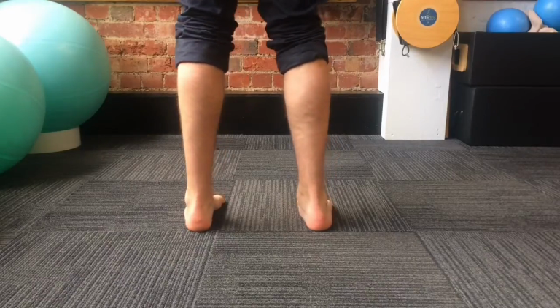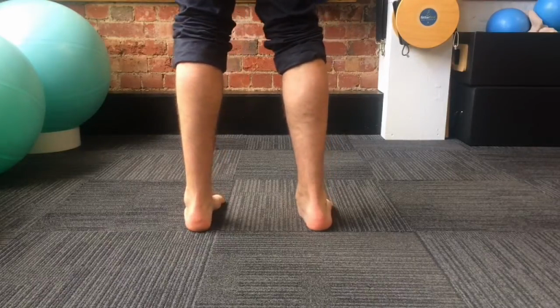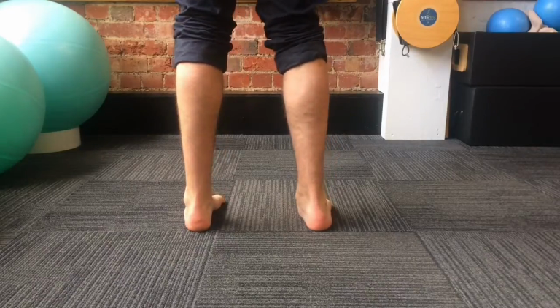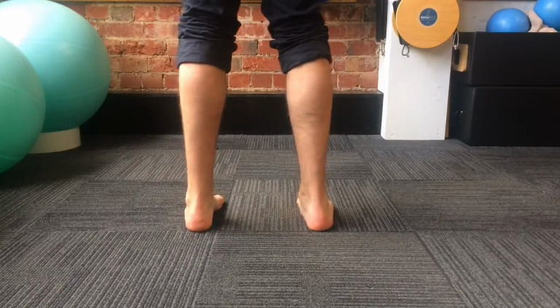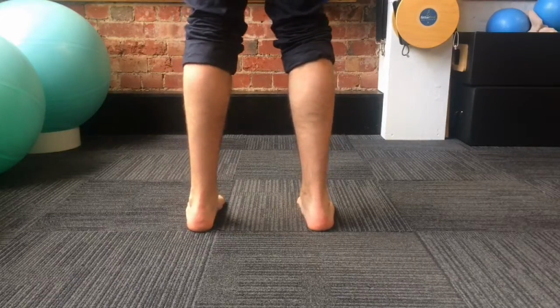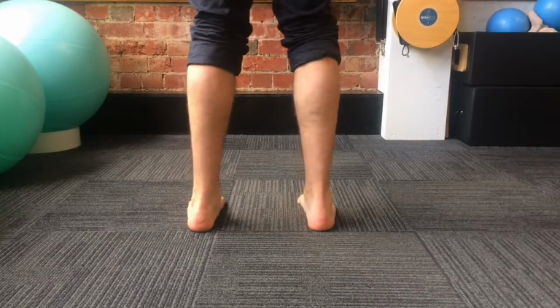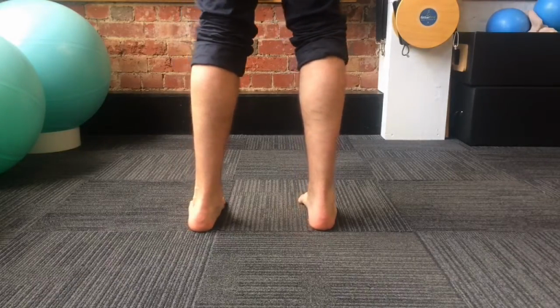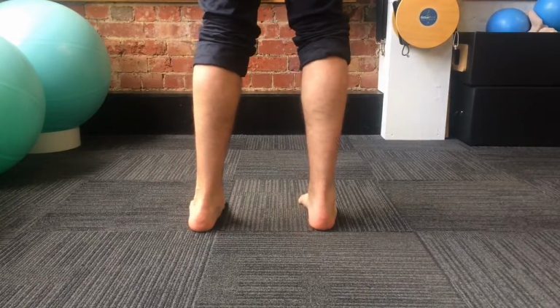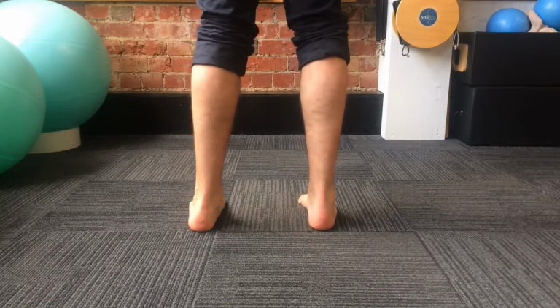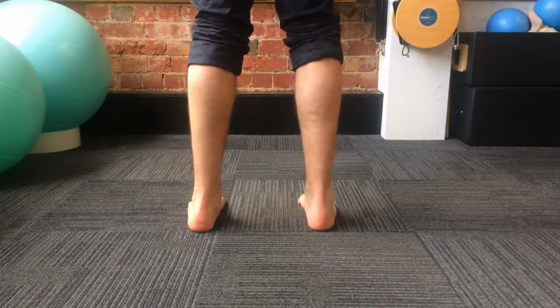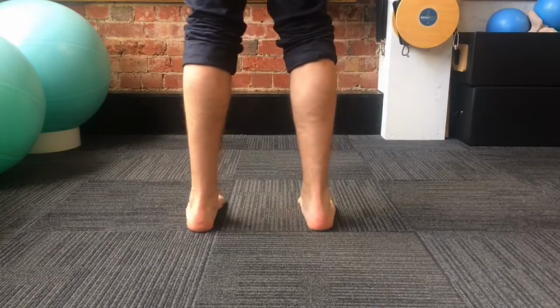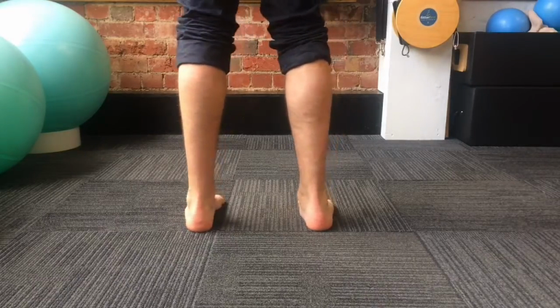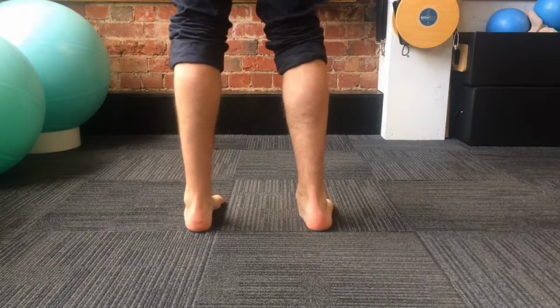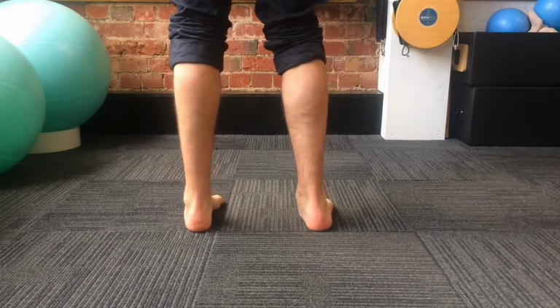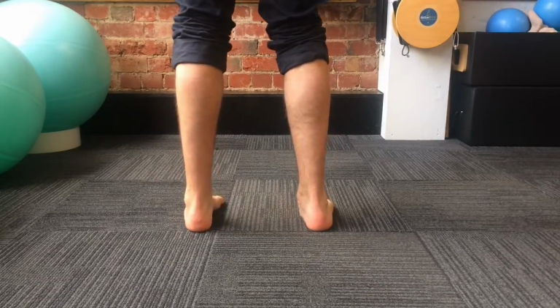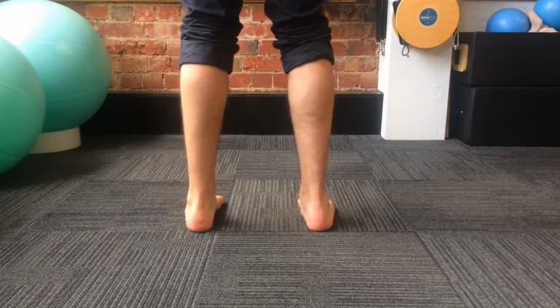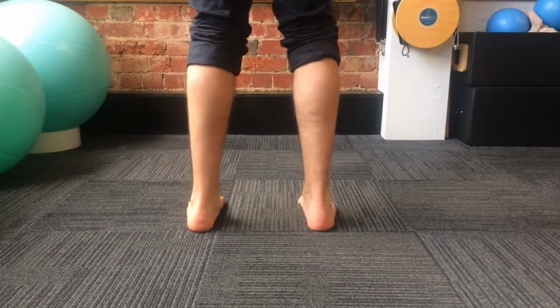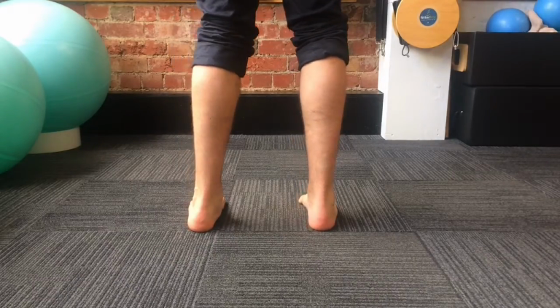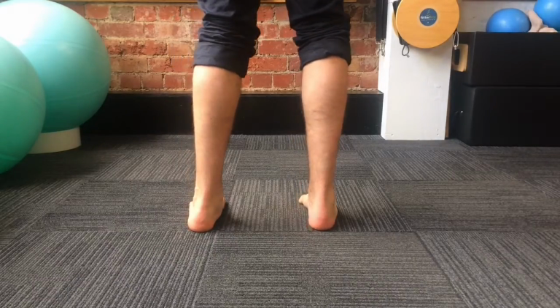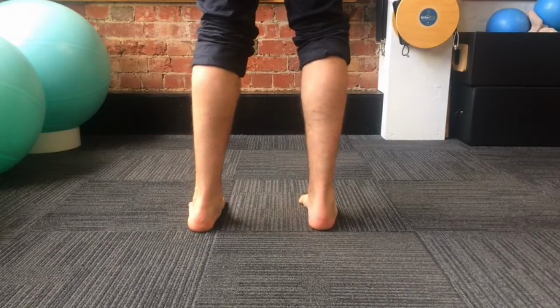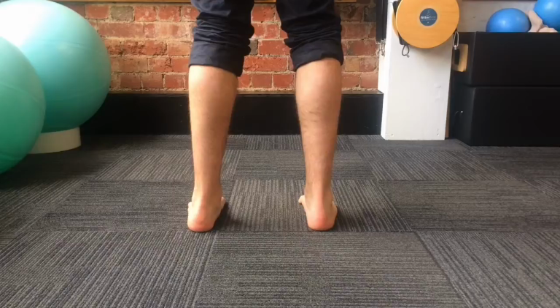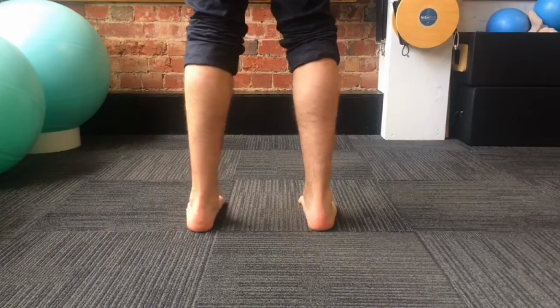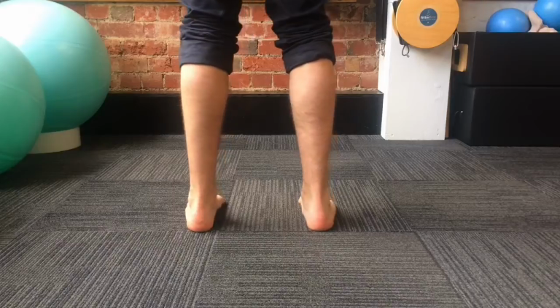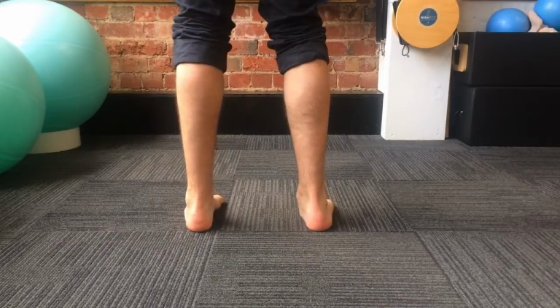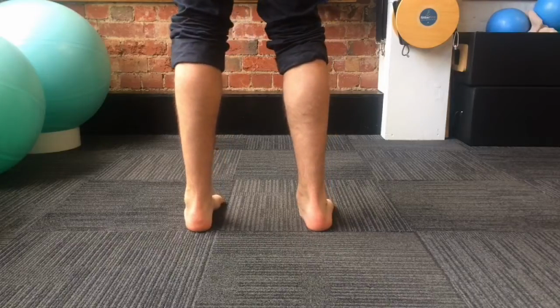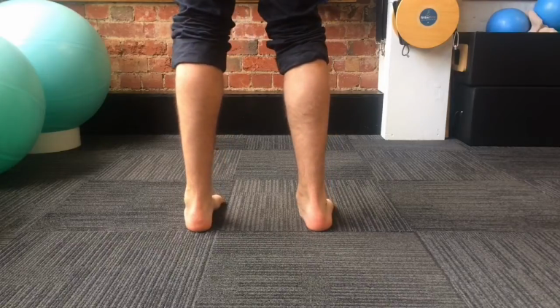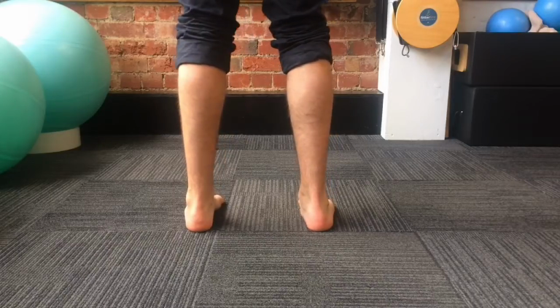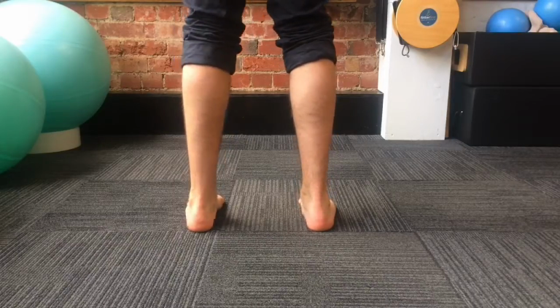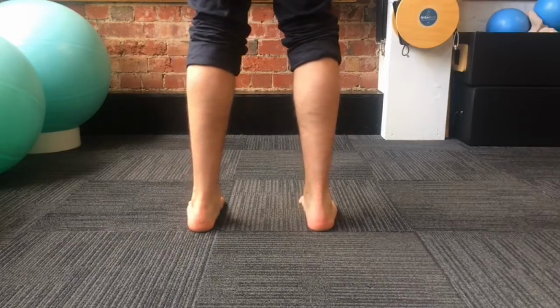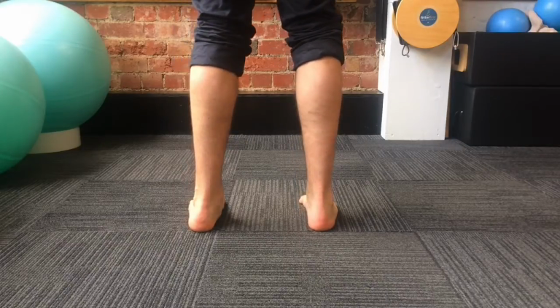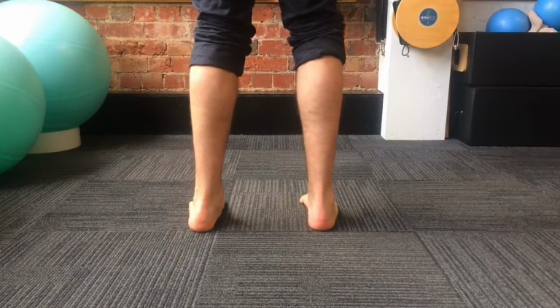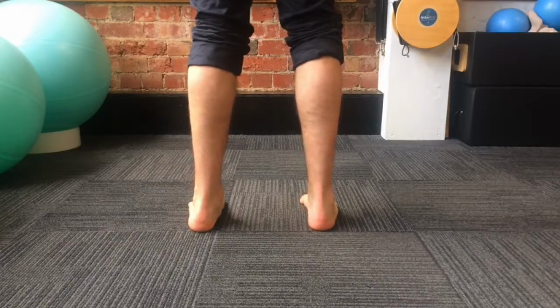This video demonstrates how rotation through the leg is very much affected by pronation through the midfoot.